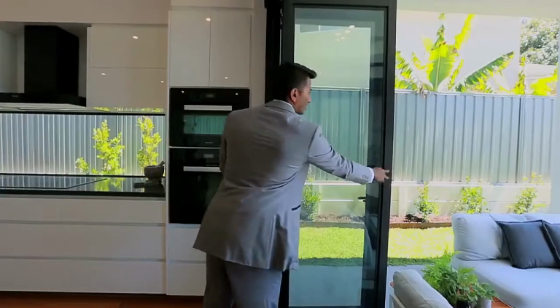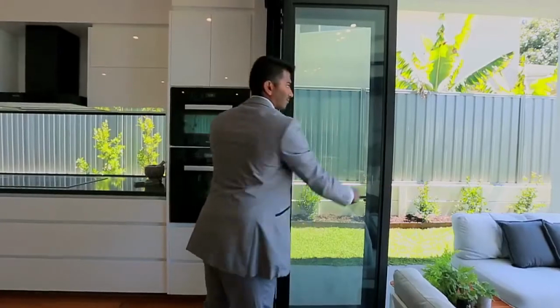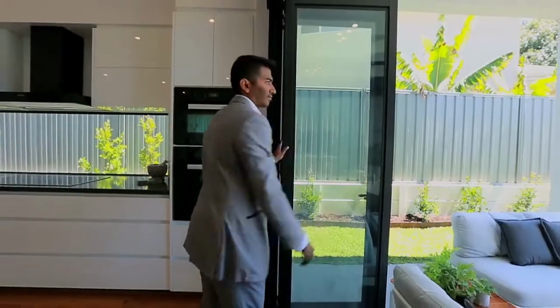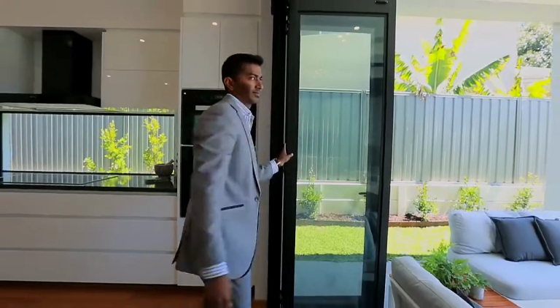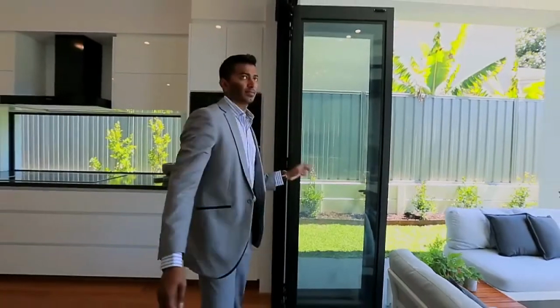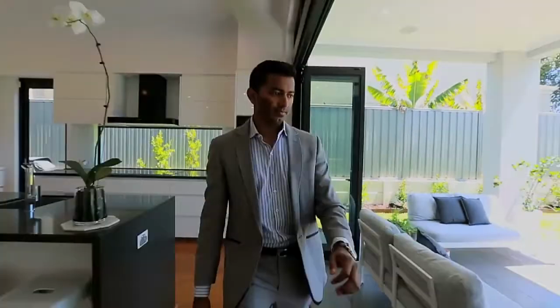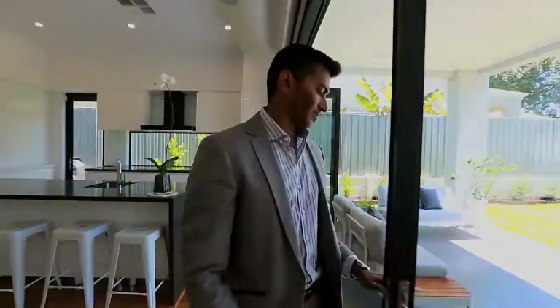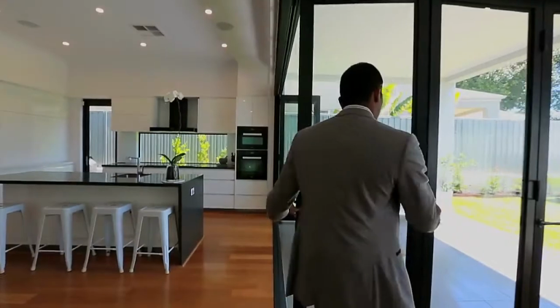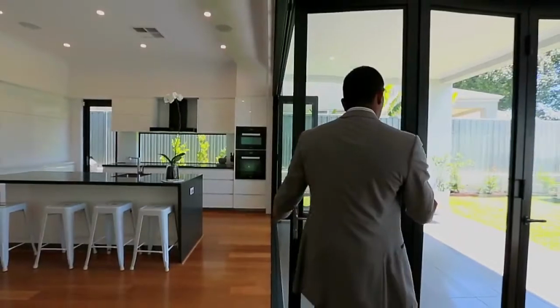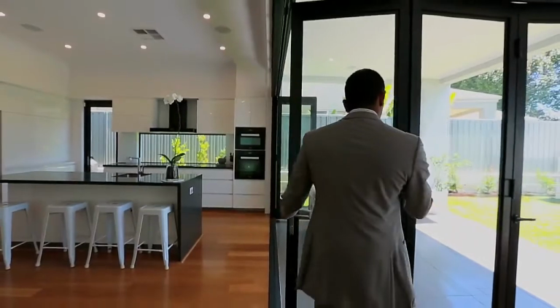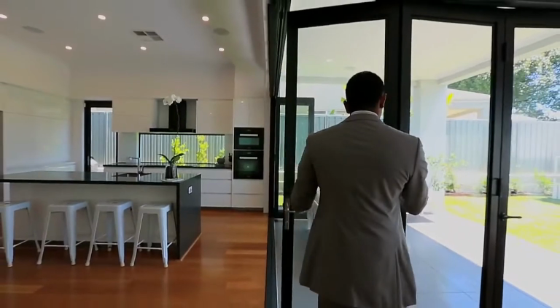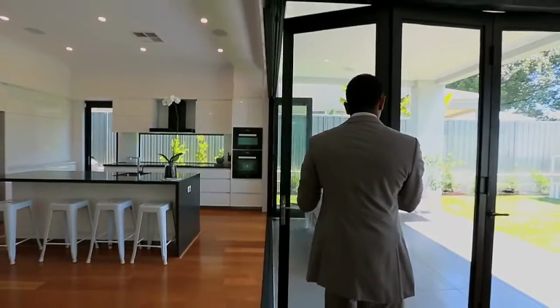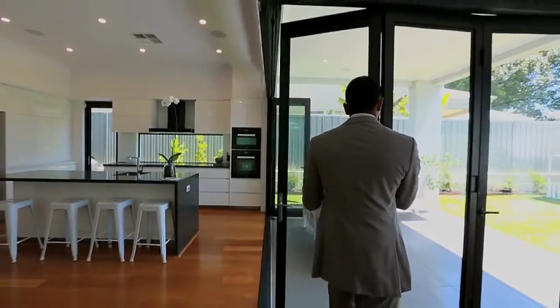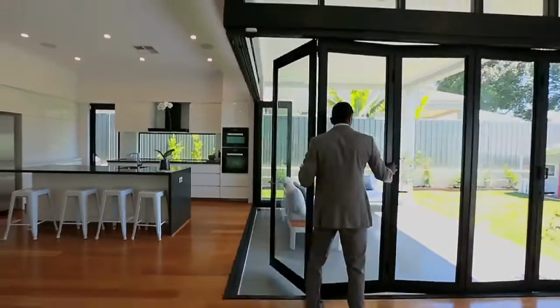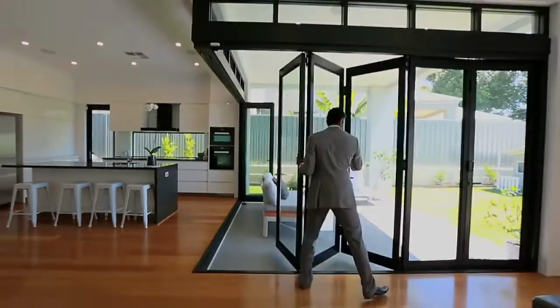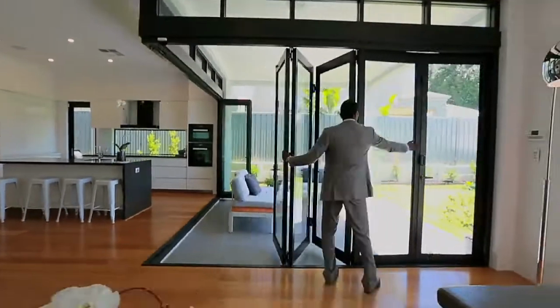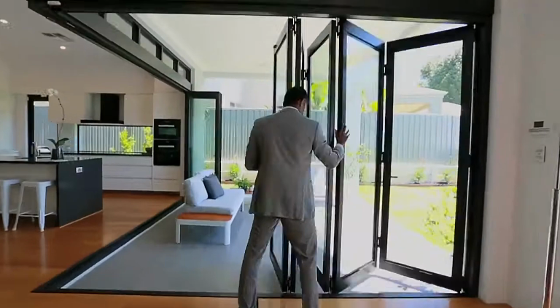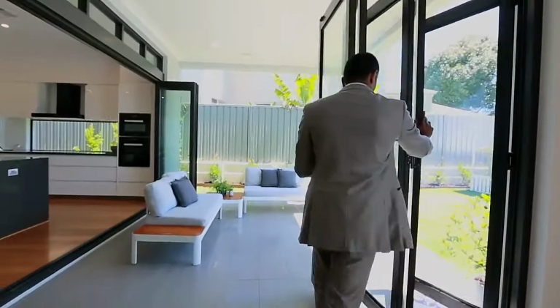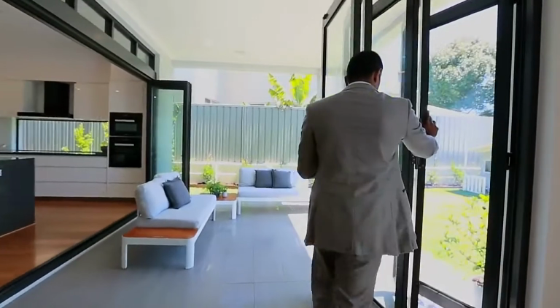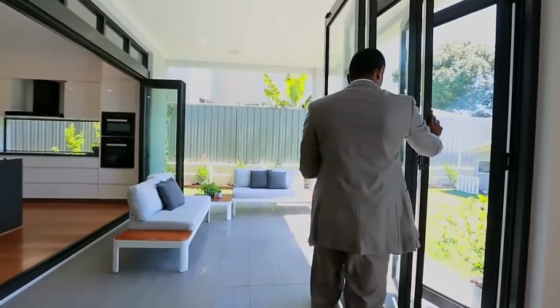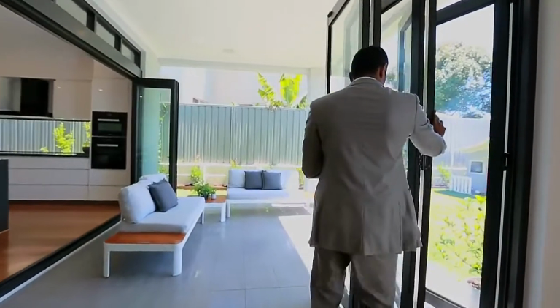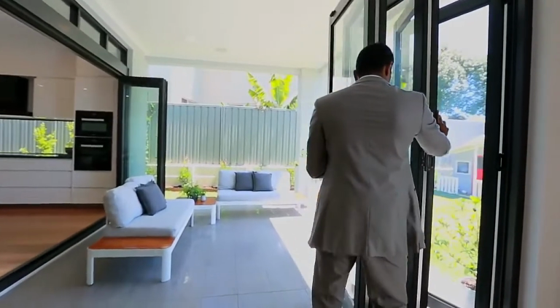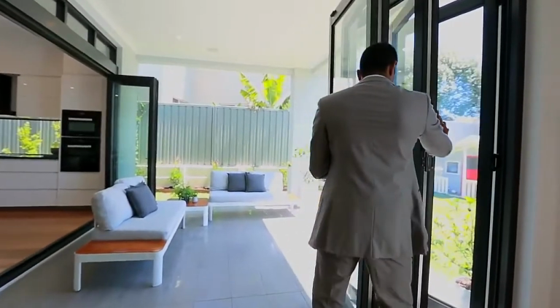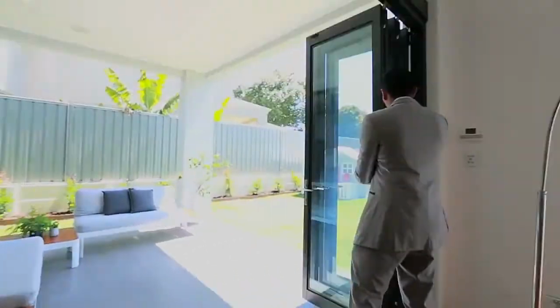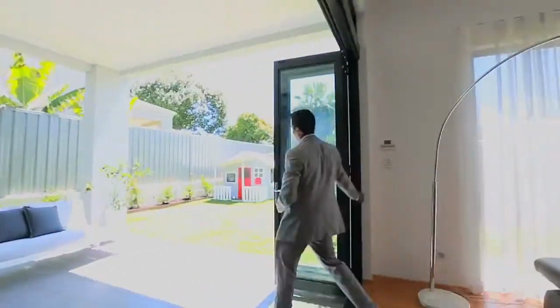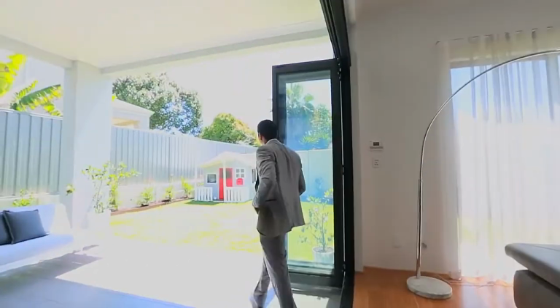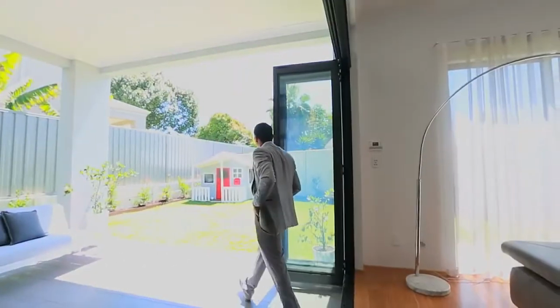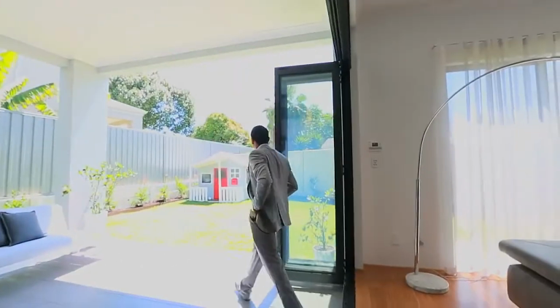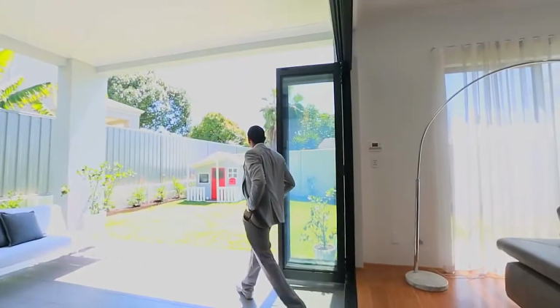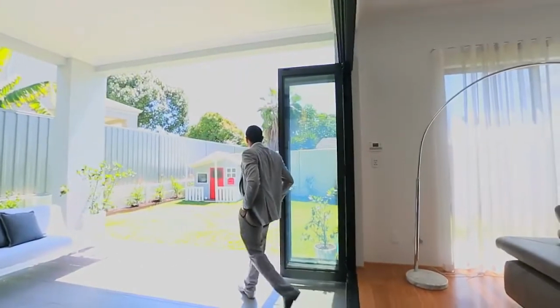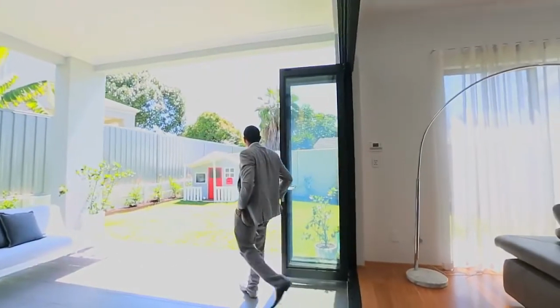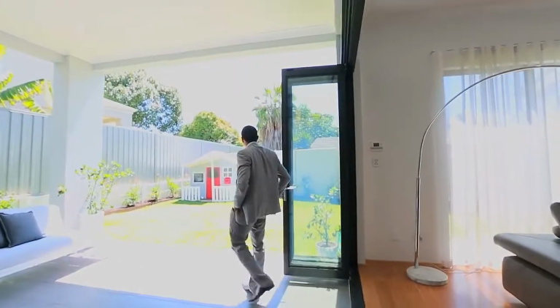Open the bi-fold doors and step out to the alfresco area to enjoy warm summer evenings with friends and family.